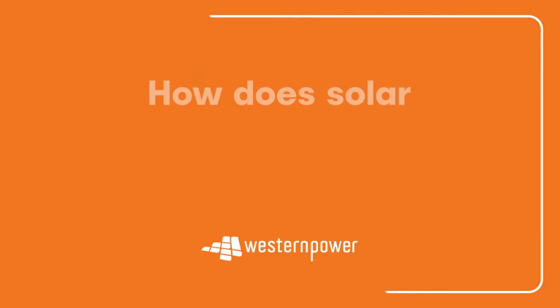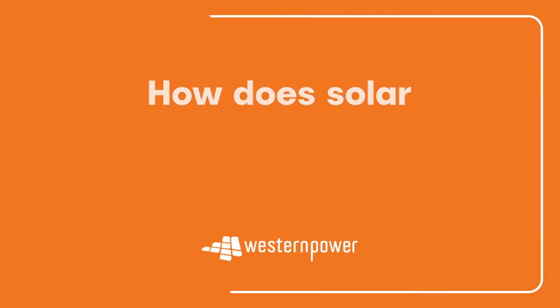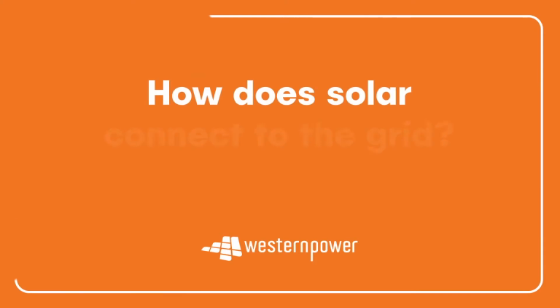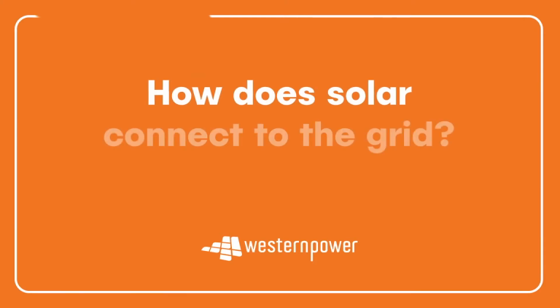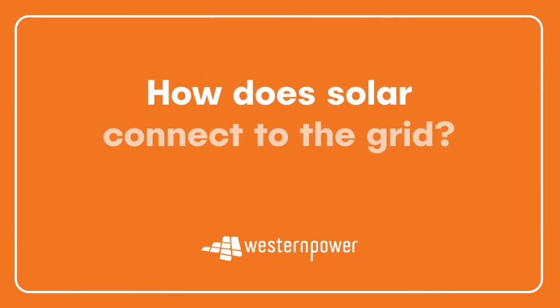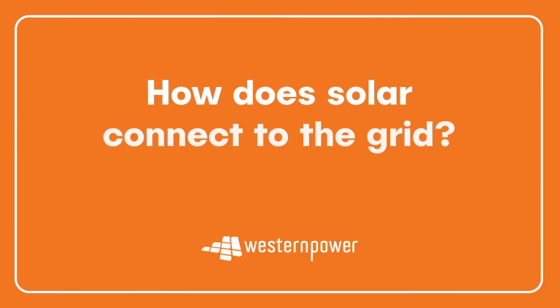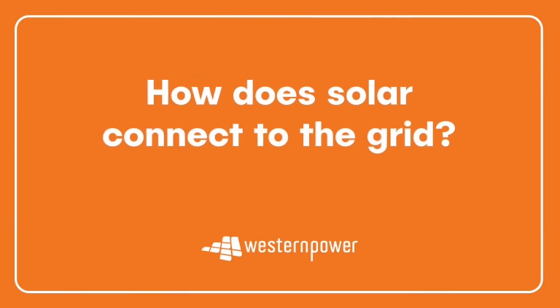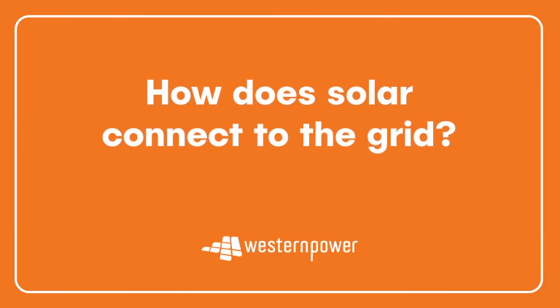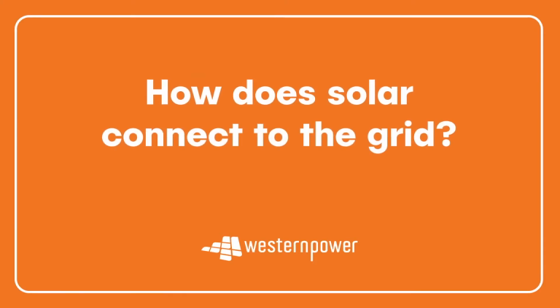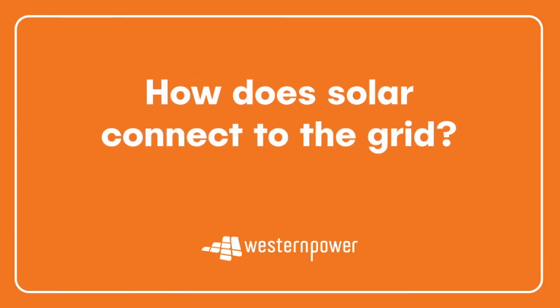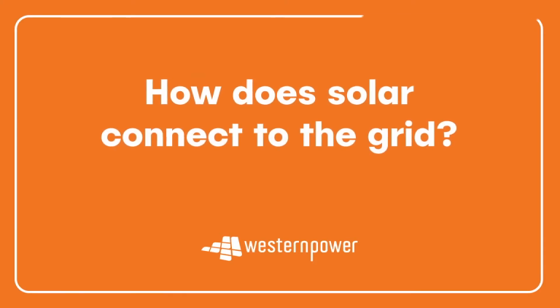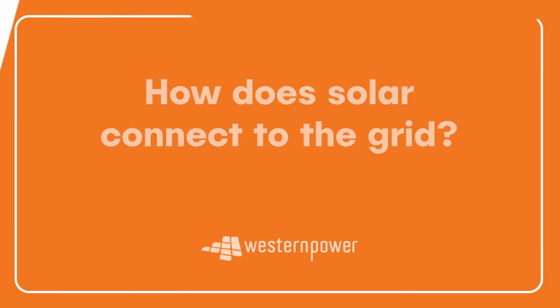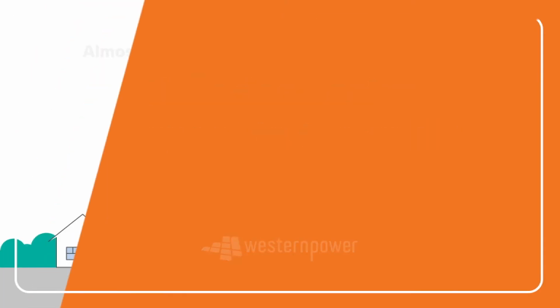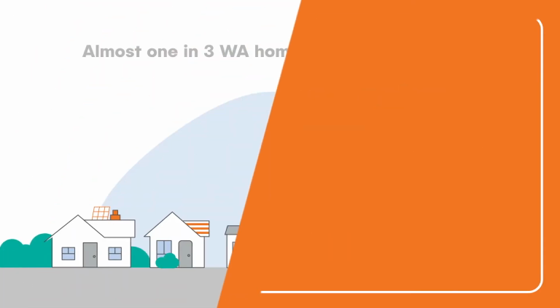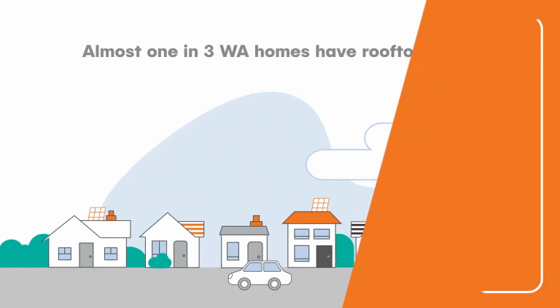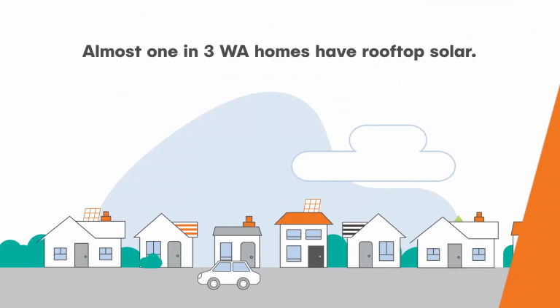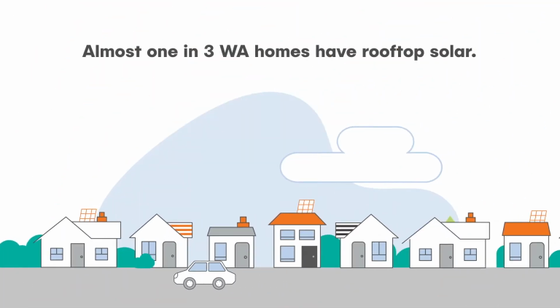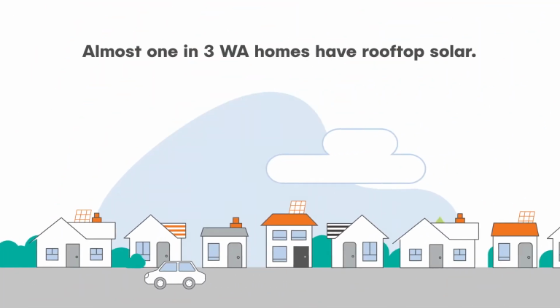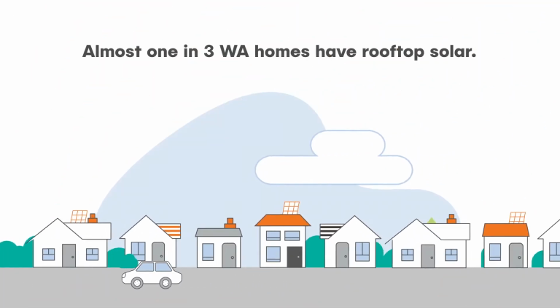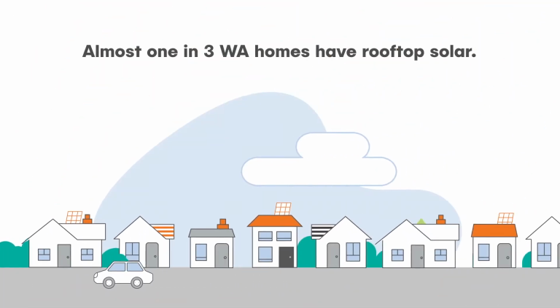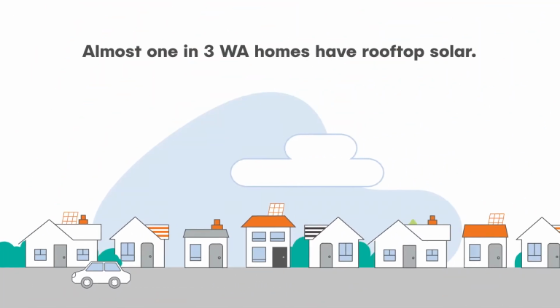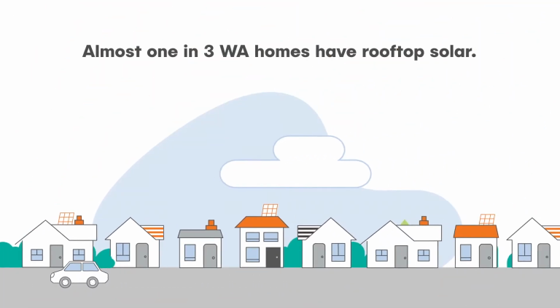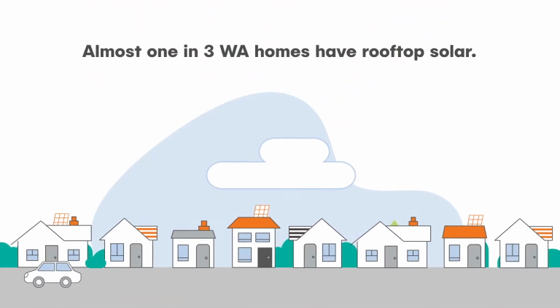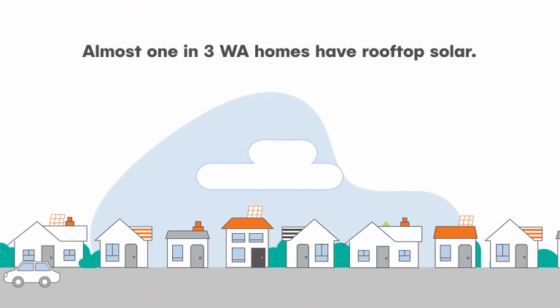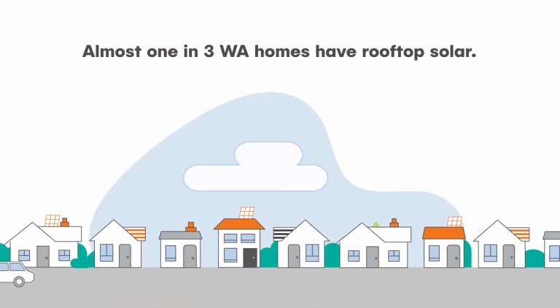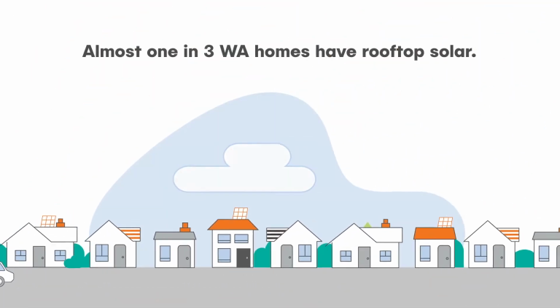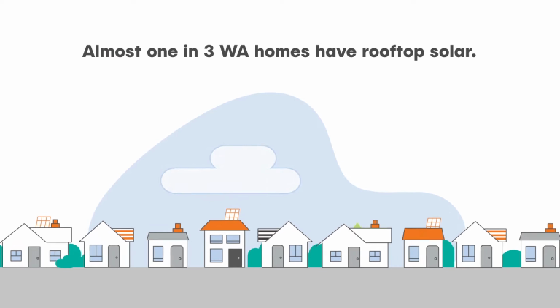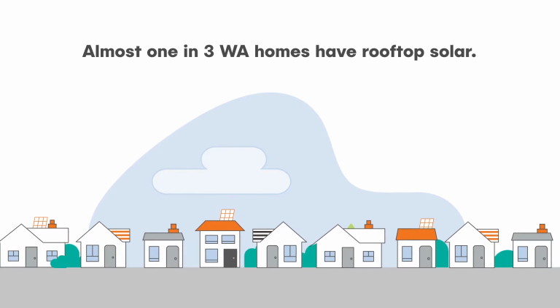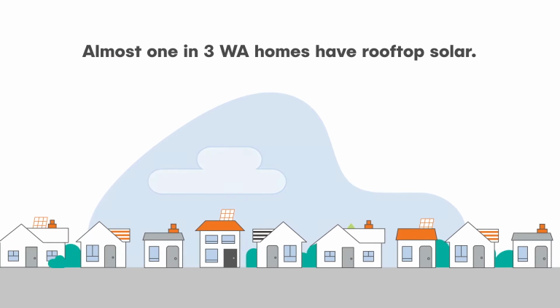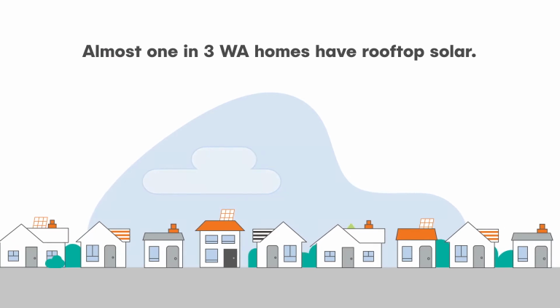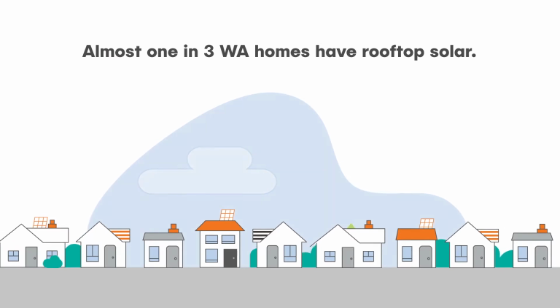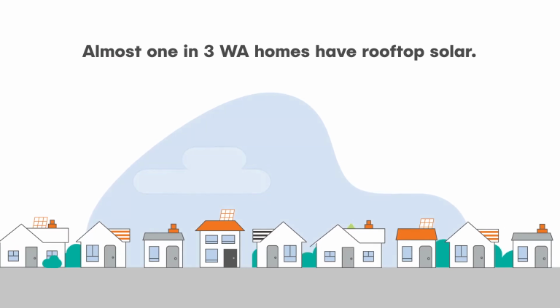How does solar connect to the grid? Almost one in three homes in WA have rooftop solar.